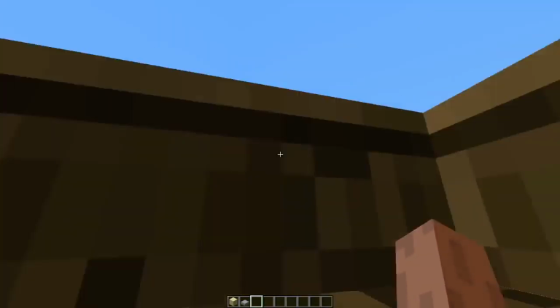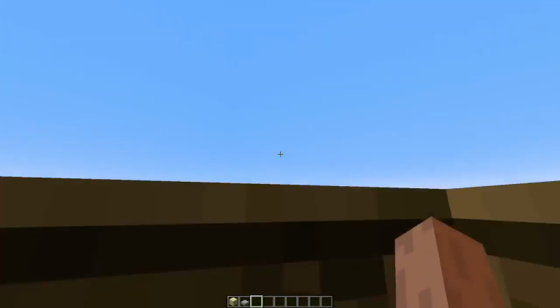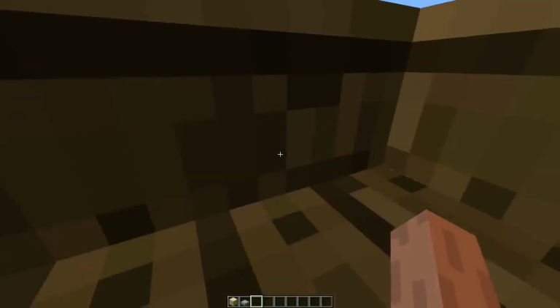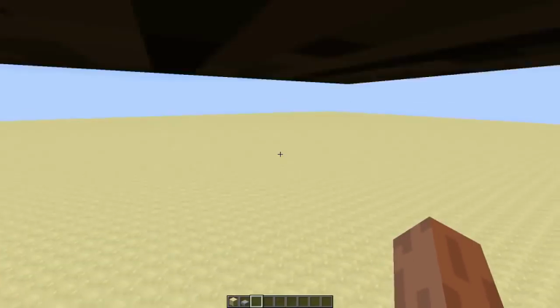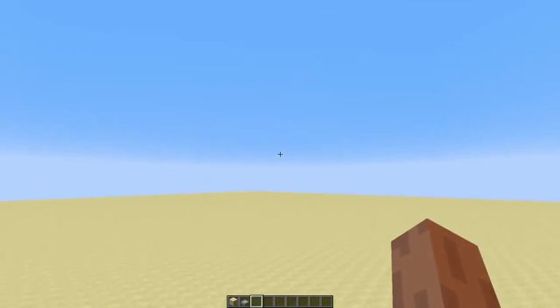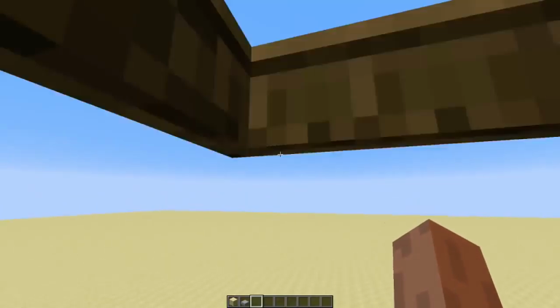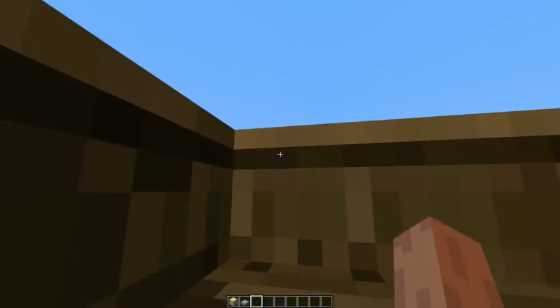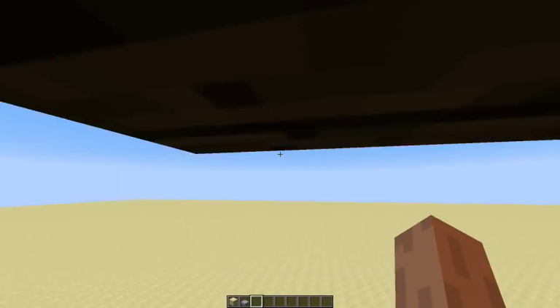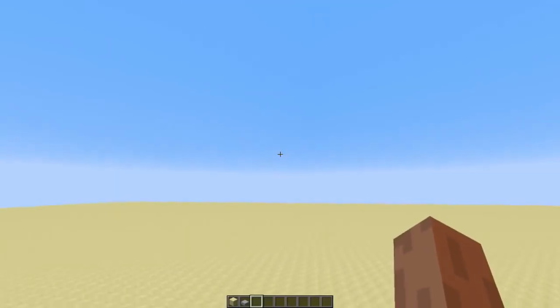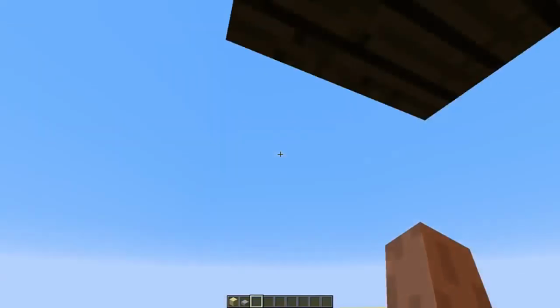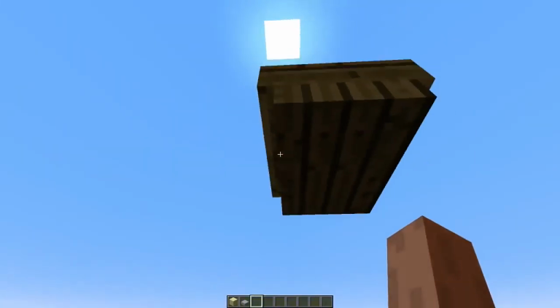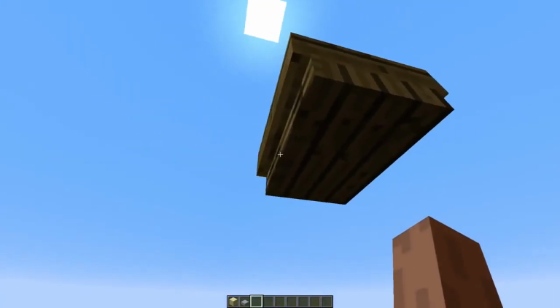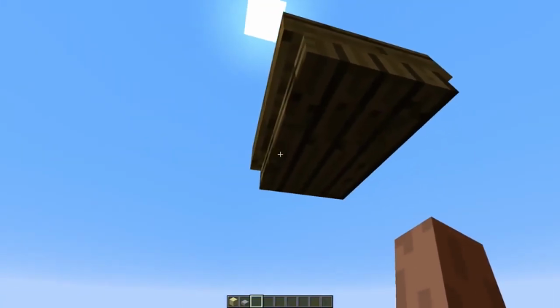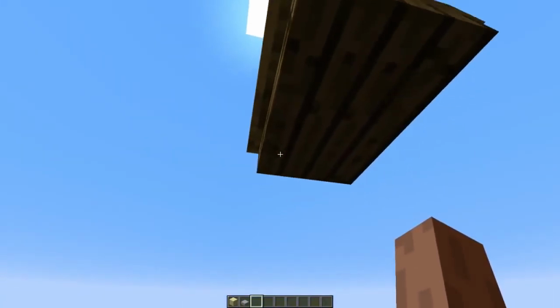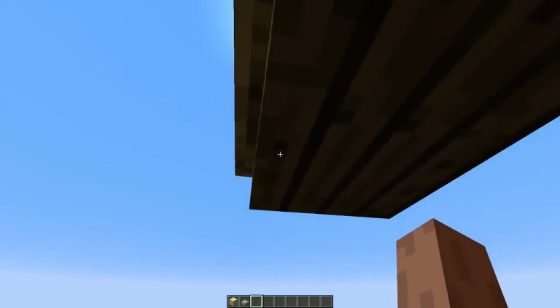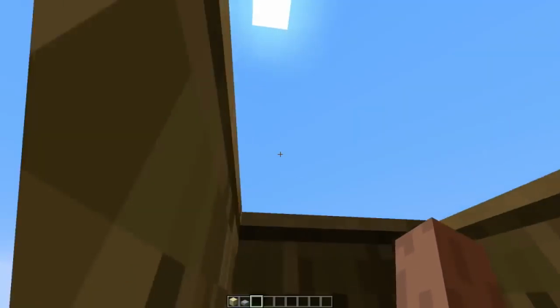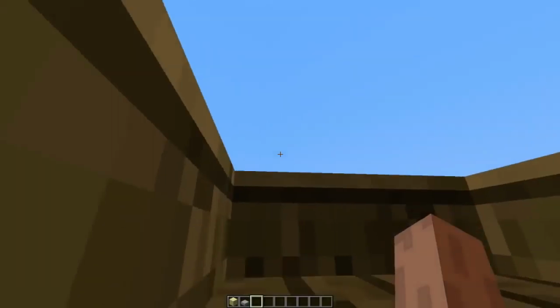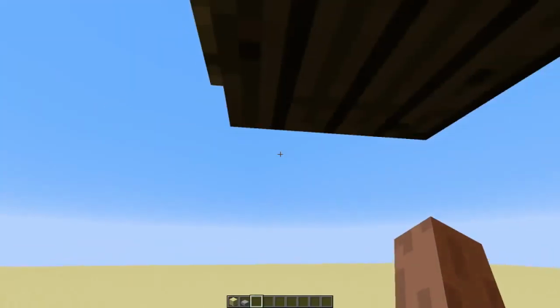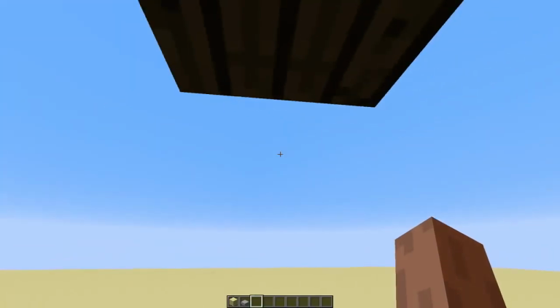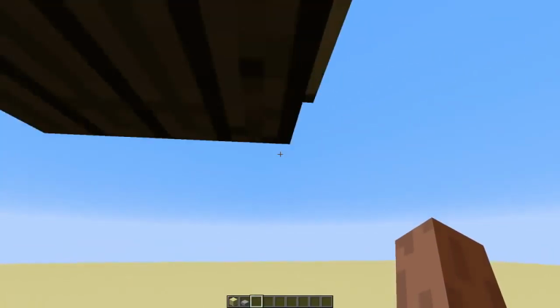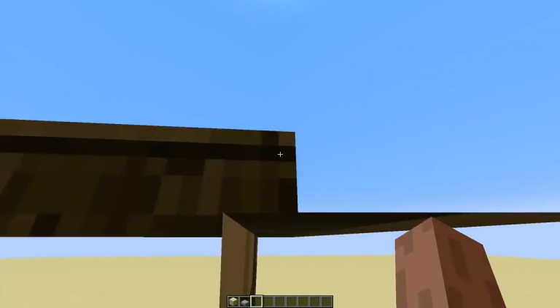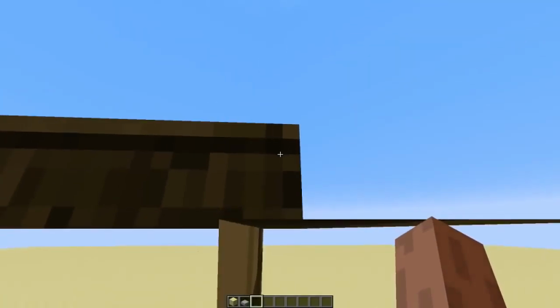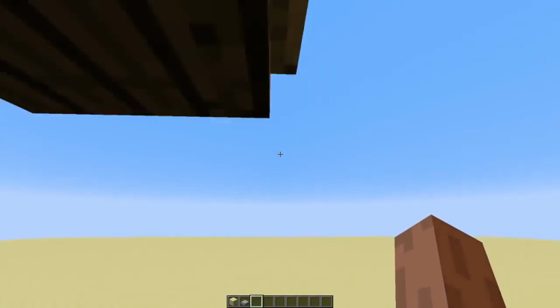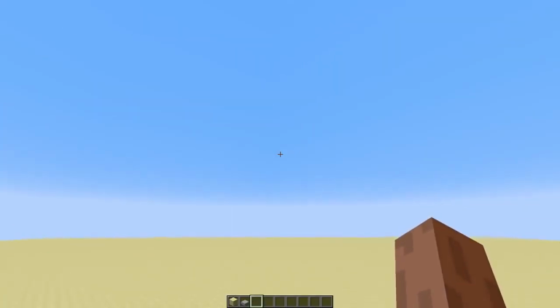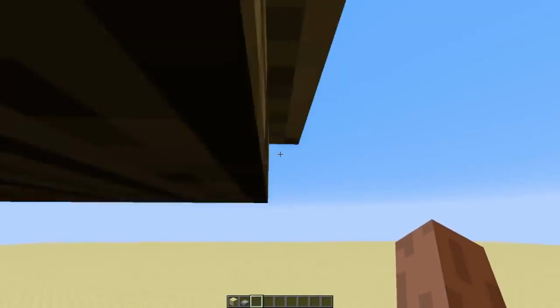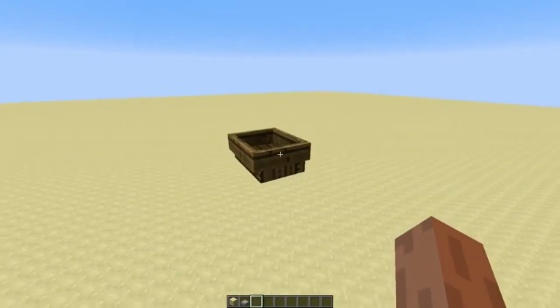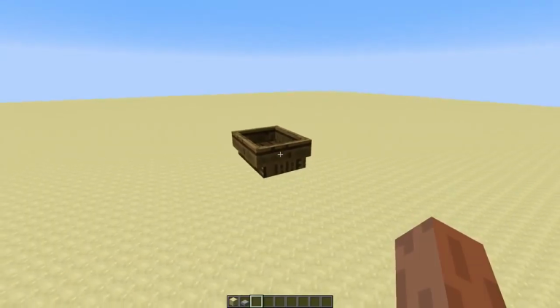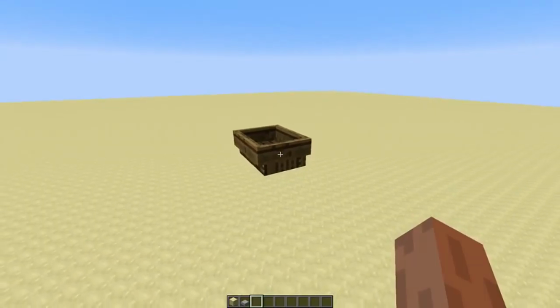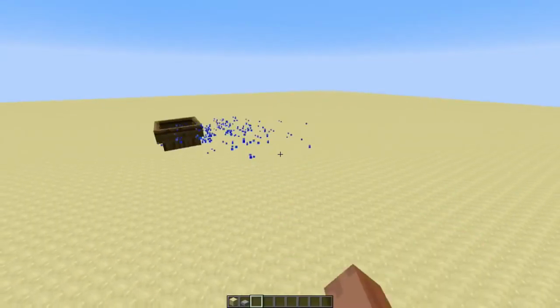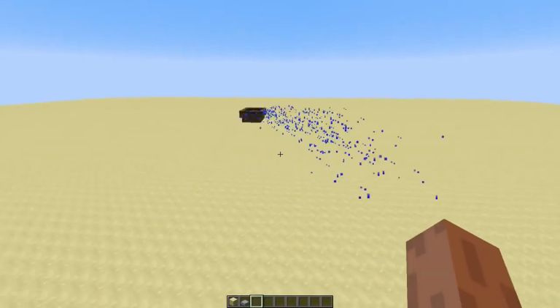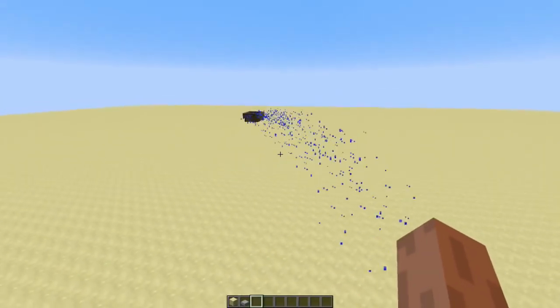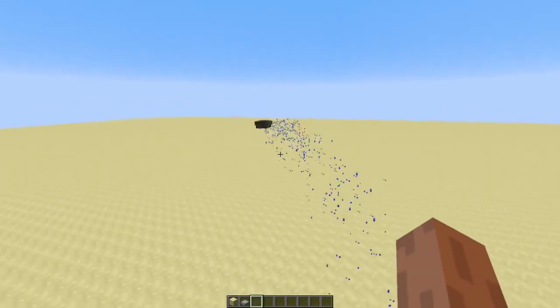Just like the falling sand in Sark's video, this is very glitchy as well. Another funny thing you can do with it — it flies away when you hit it.